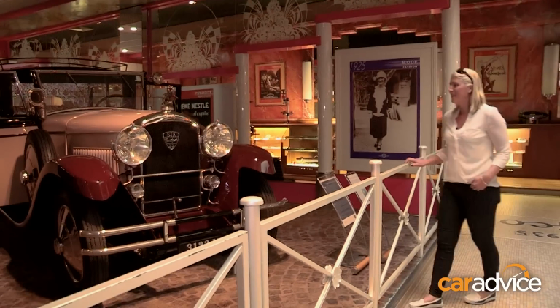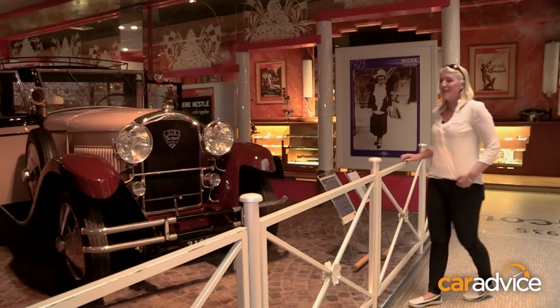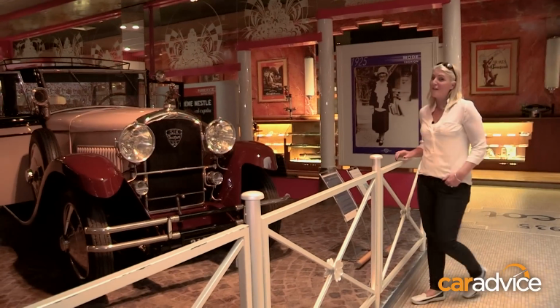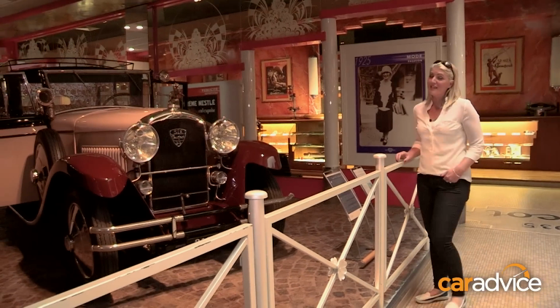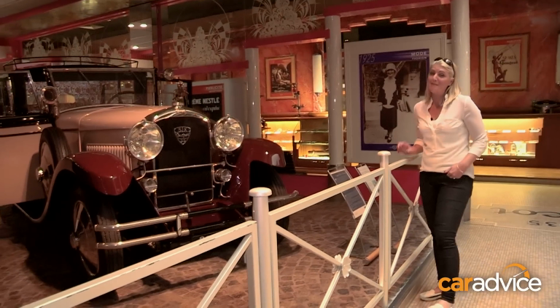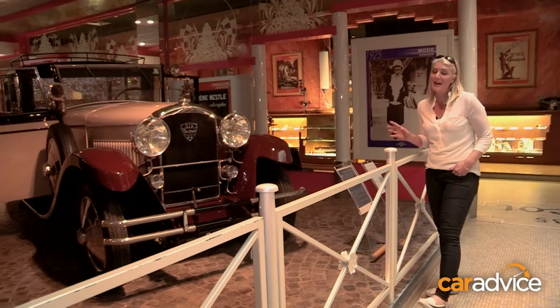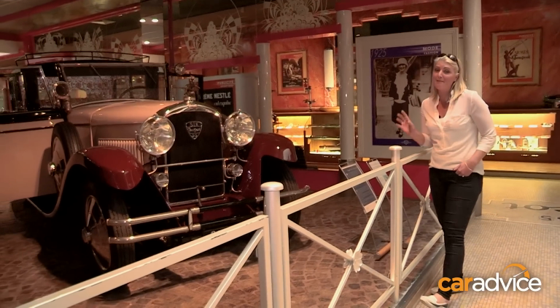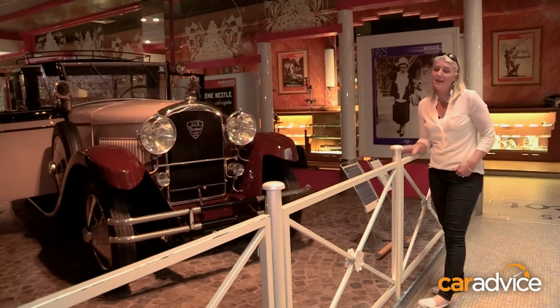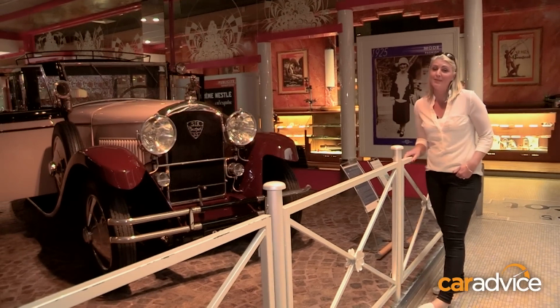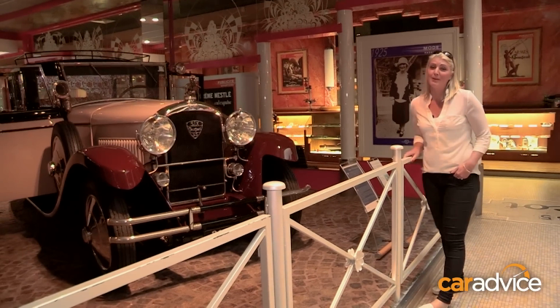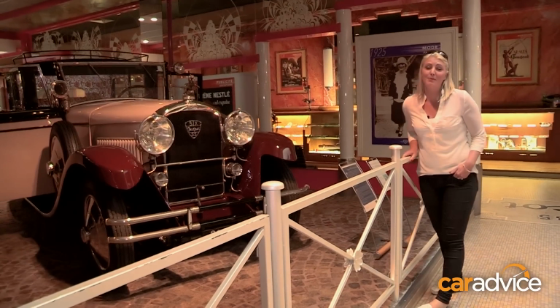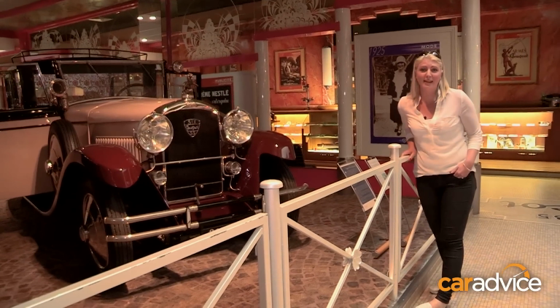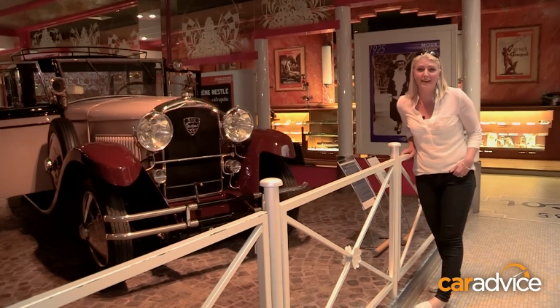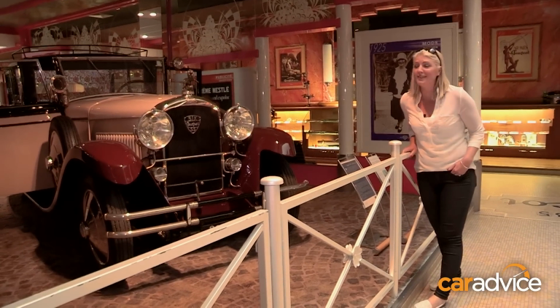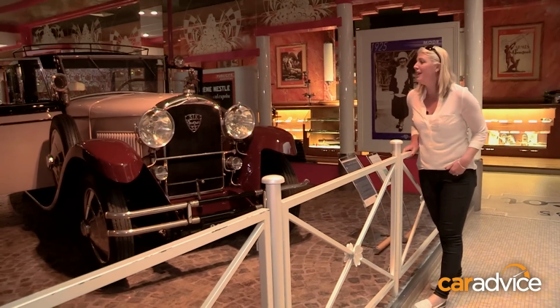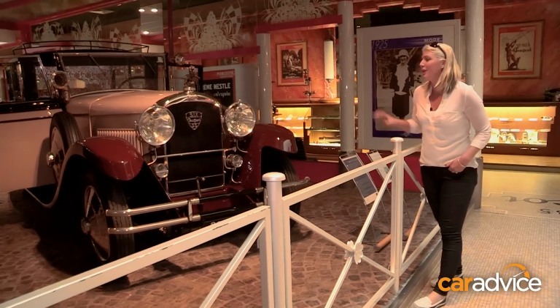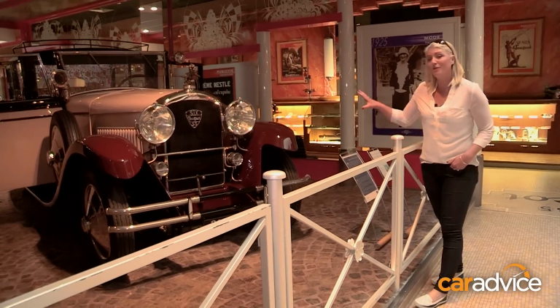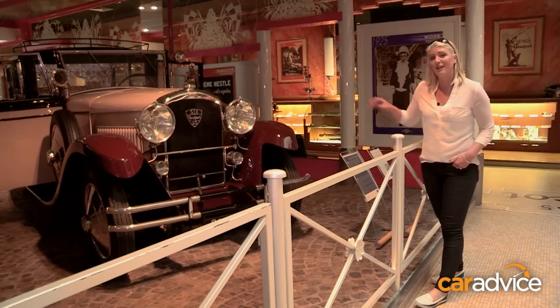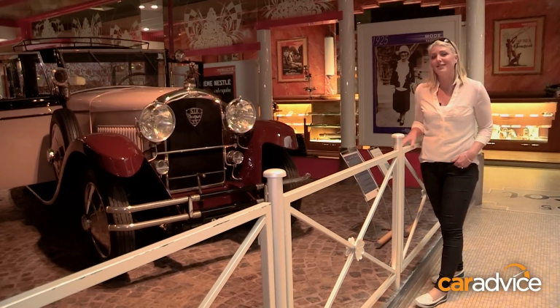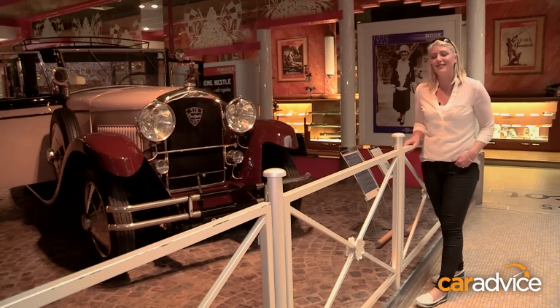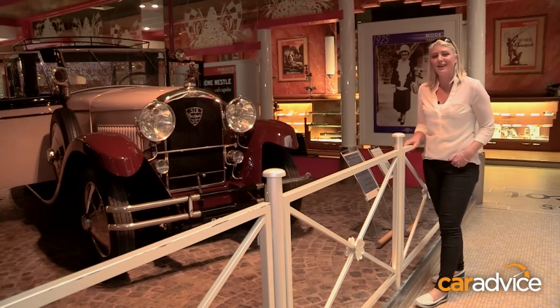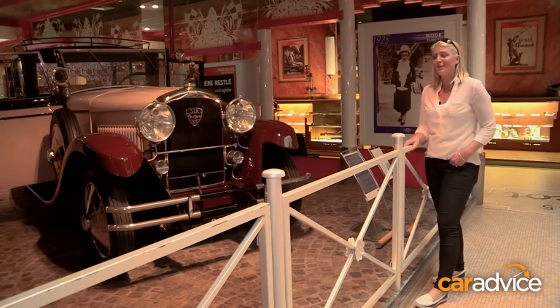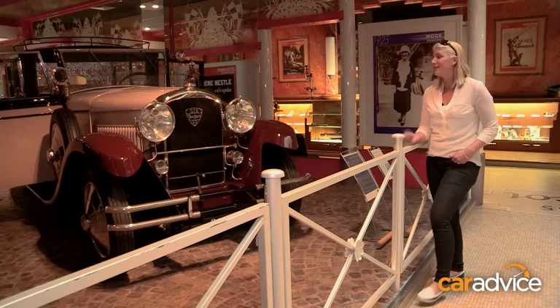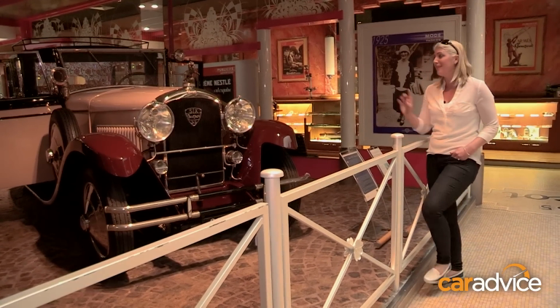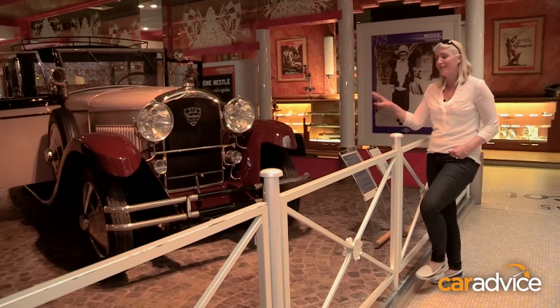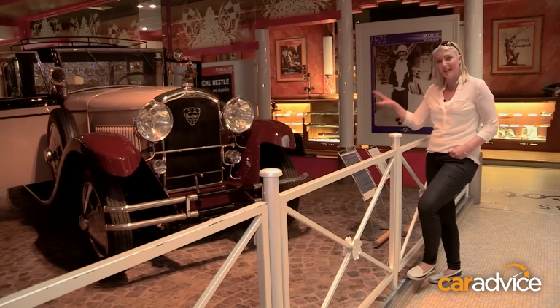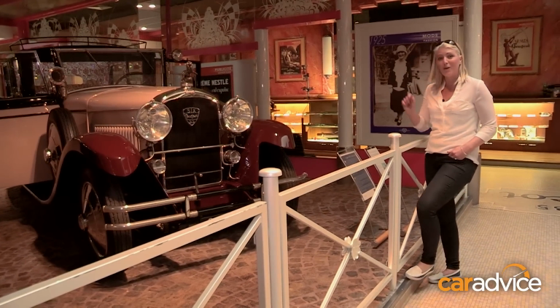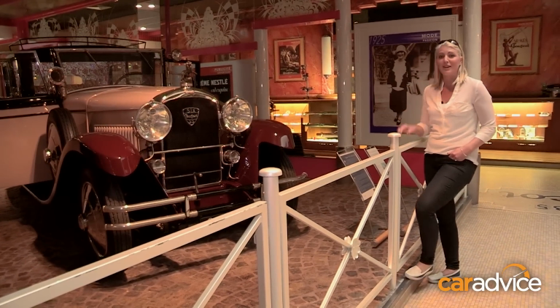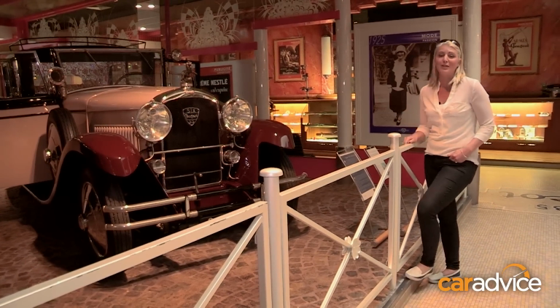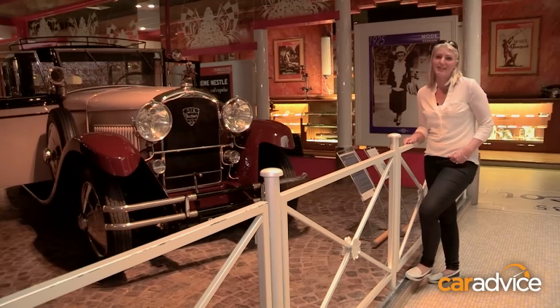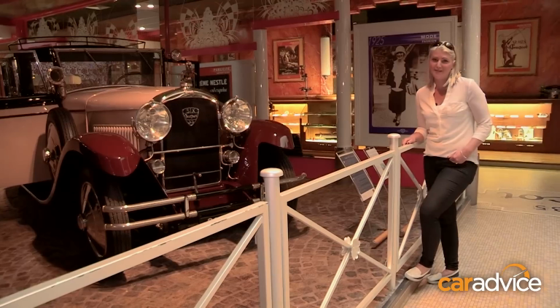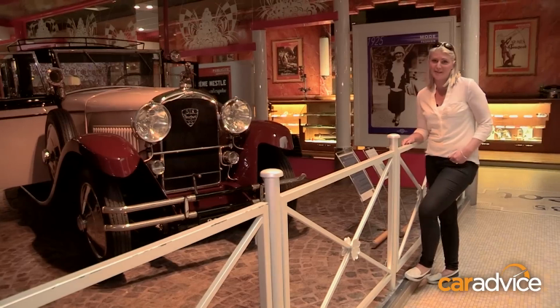If you've ever seen Midnight in Paris with Woody Allen, you would recognise this car — it was the one used in the film.